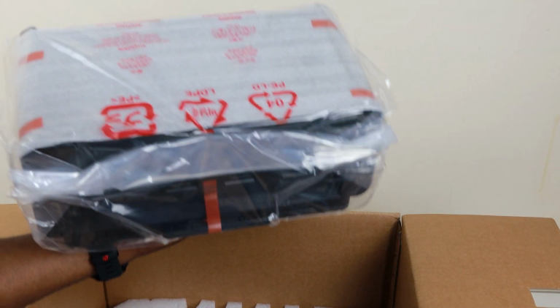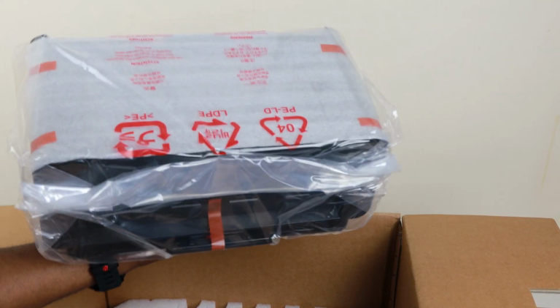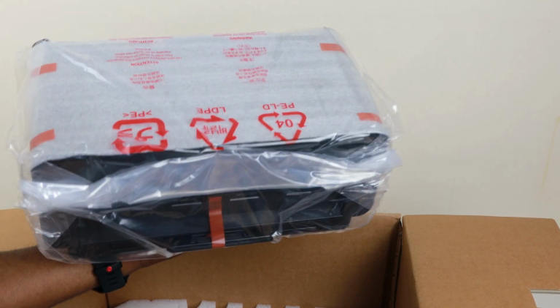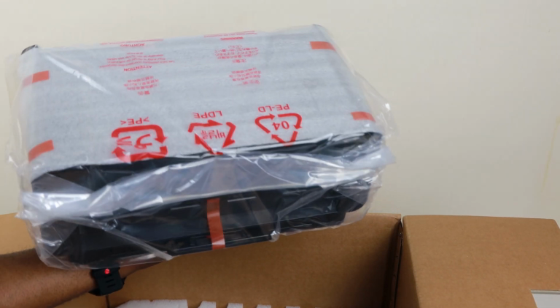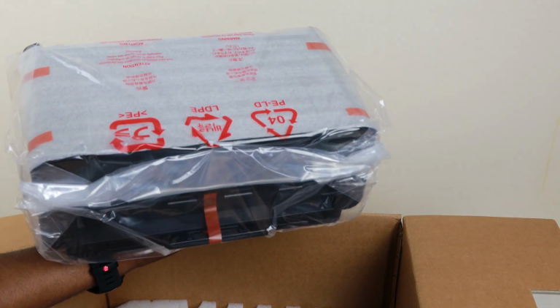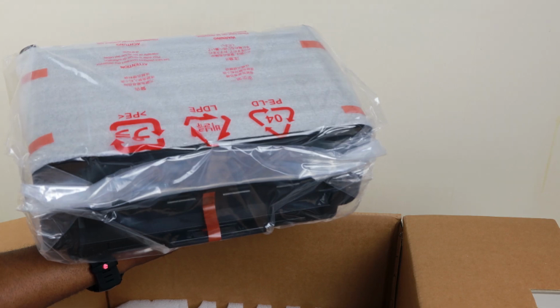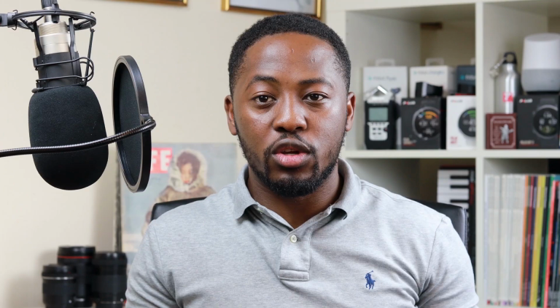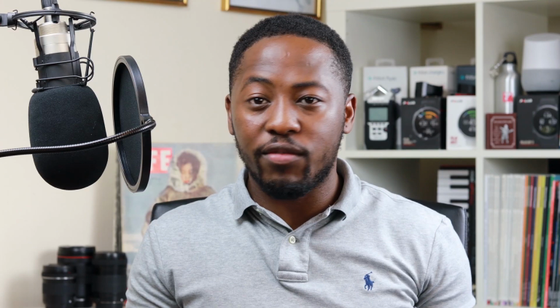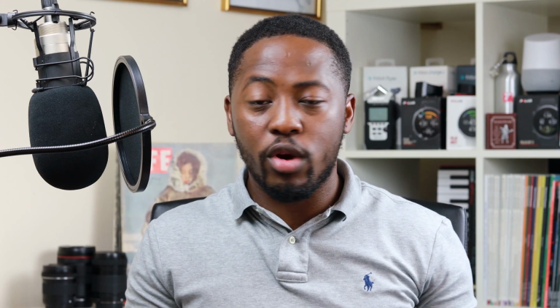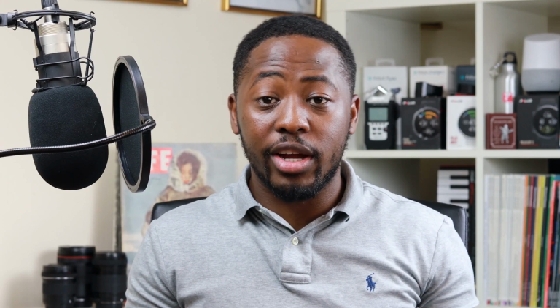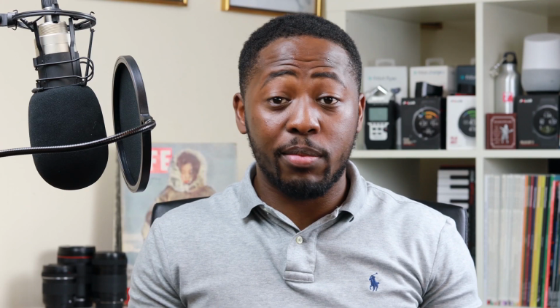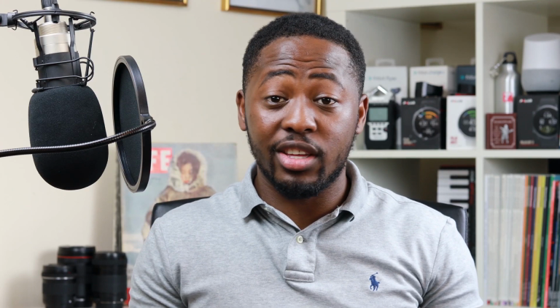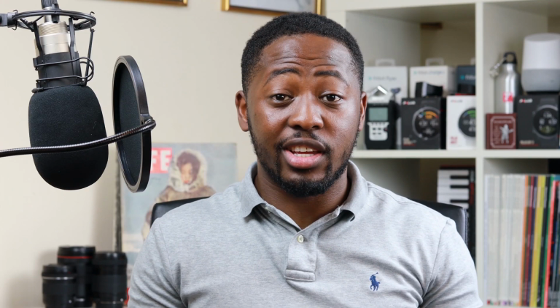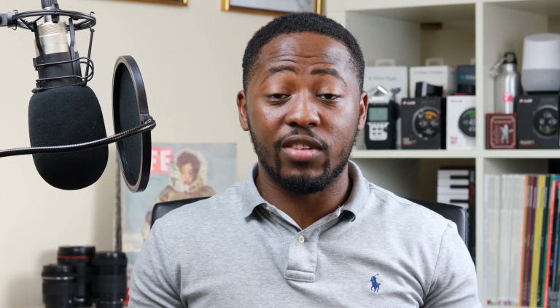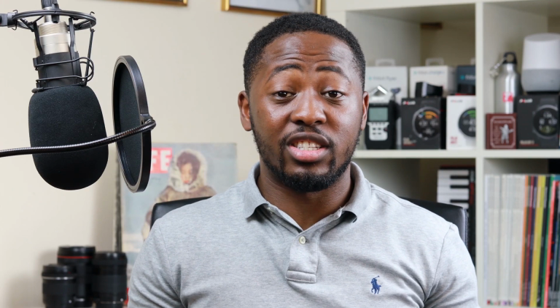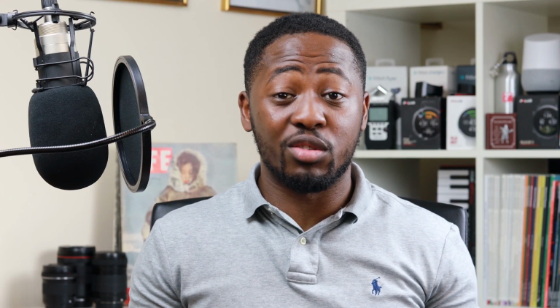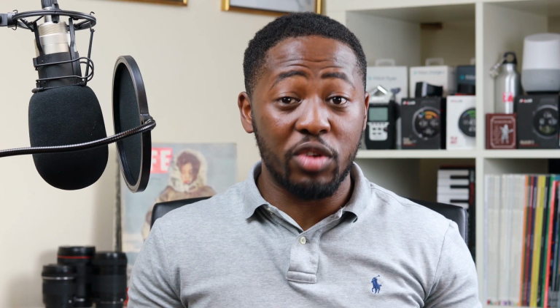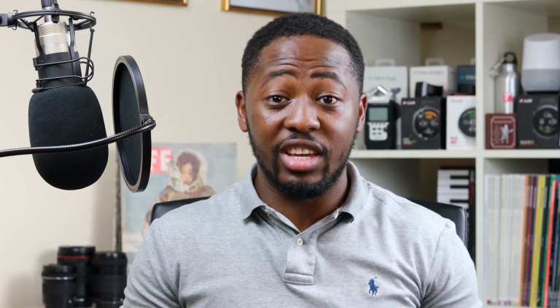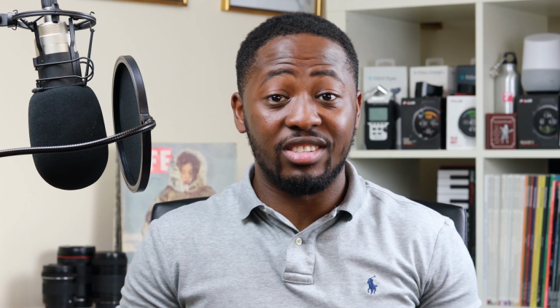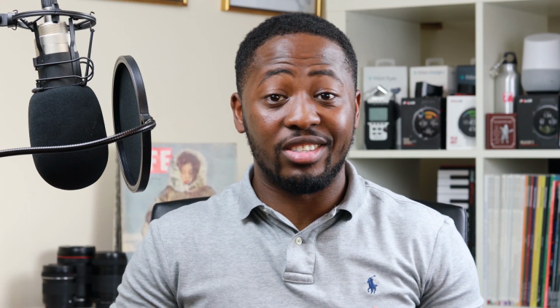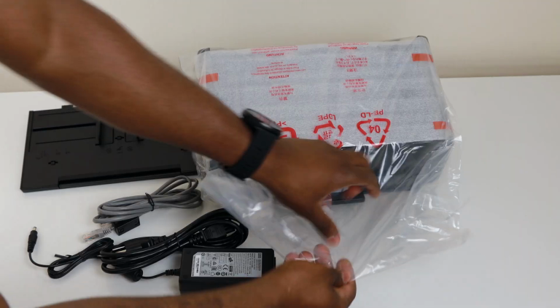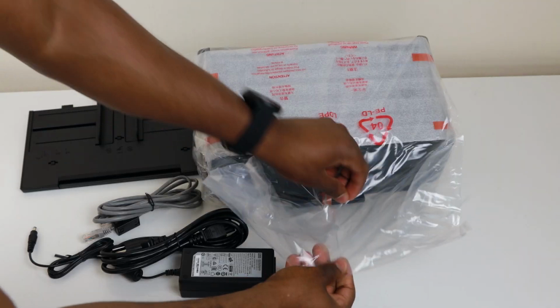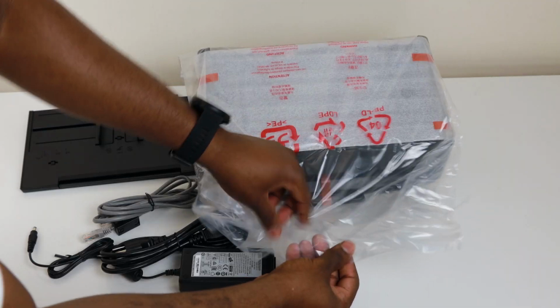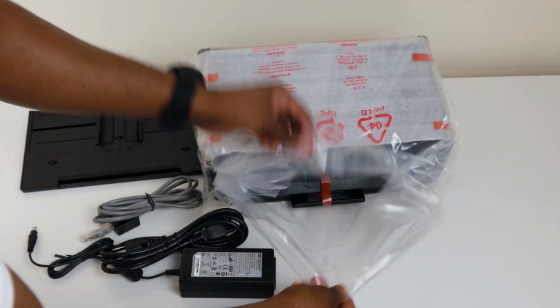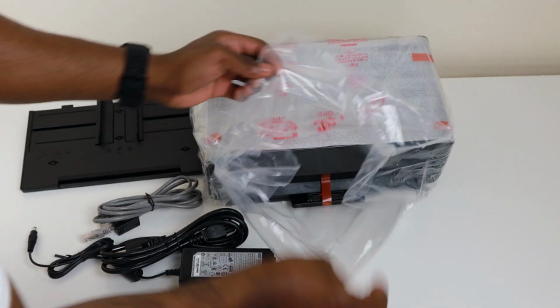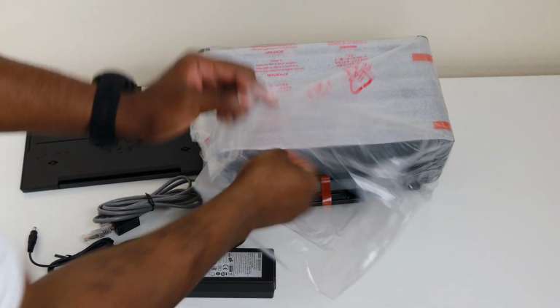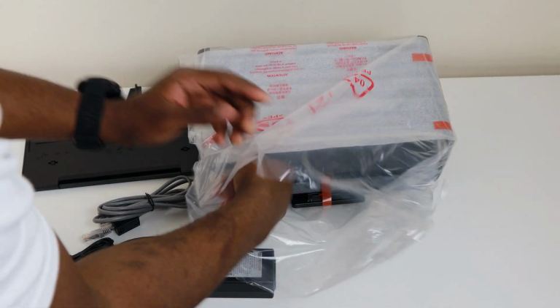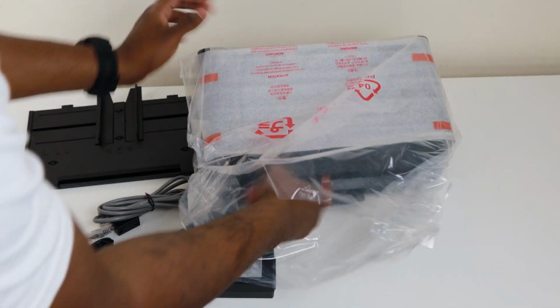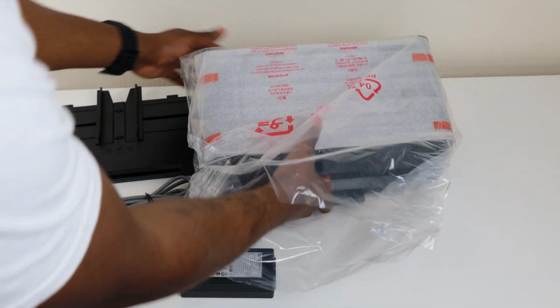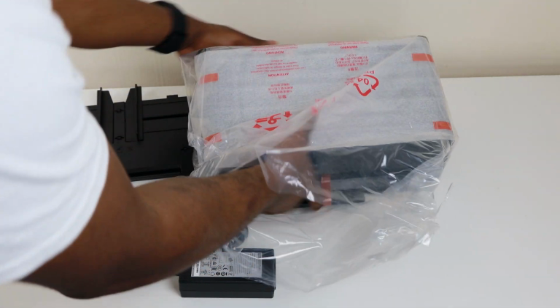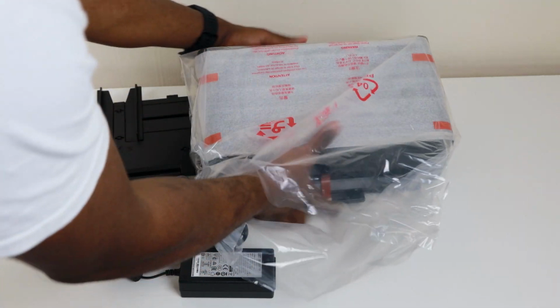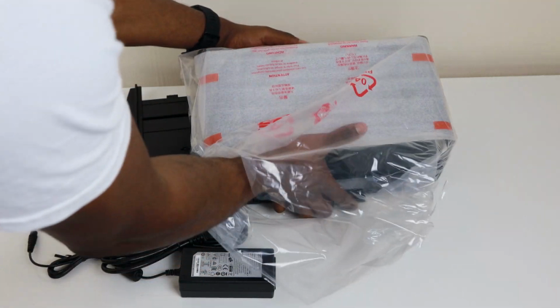Setting this up is such a doddle. You don't have to worry about clipping things together — it's just really easy to set everything up. It's a really painless process.